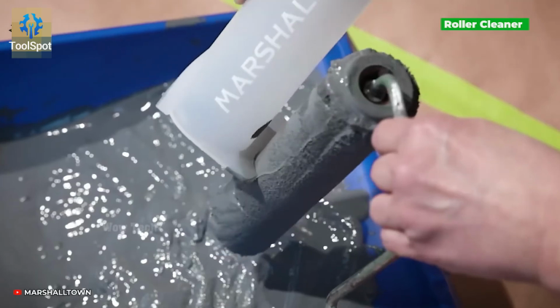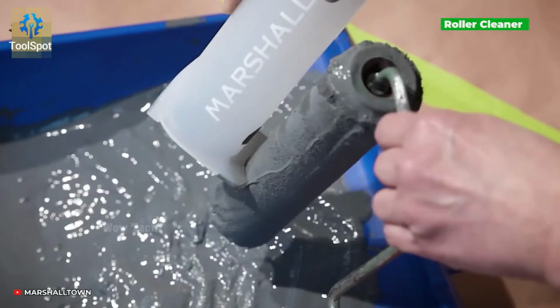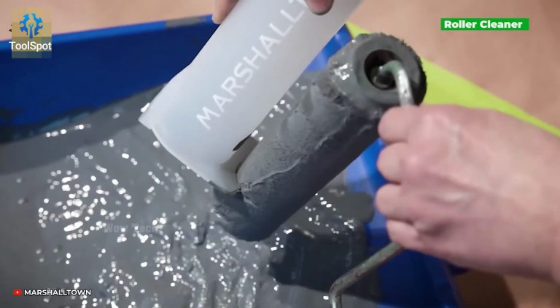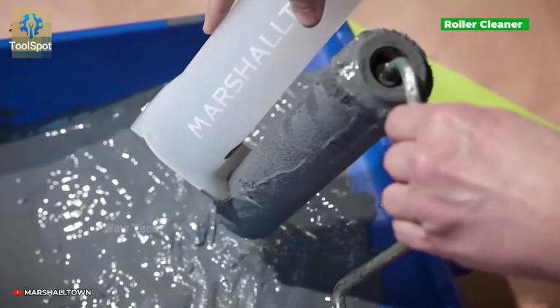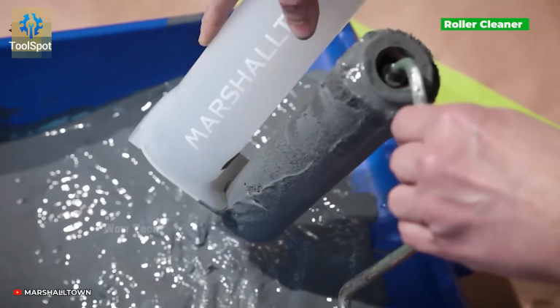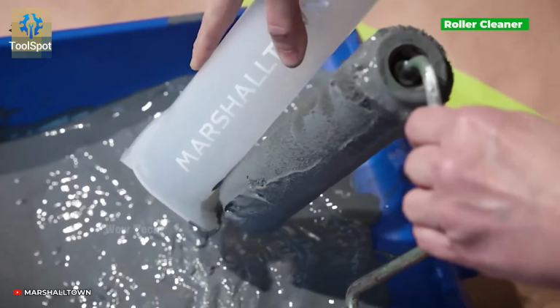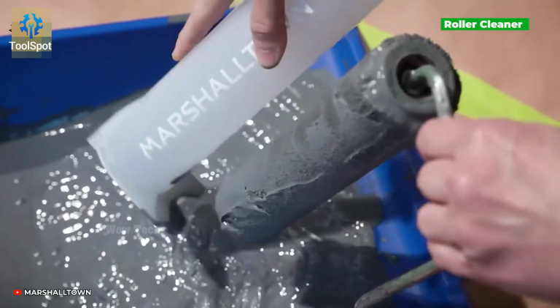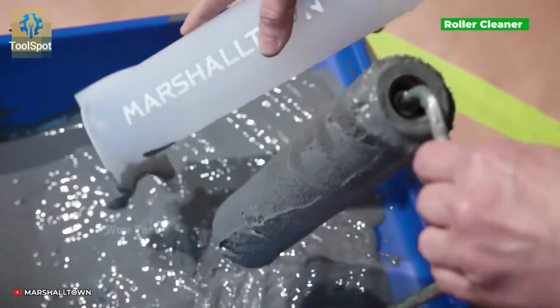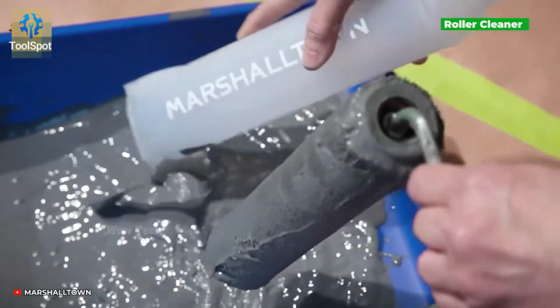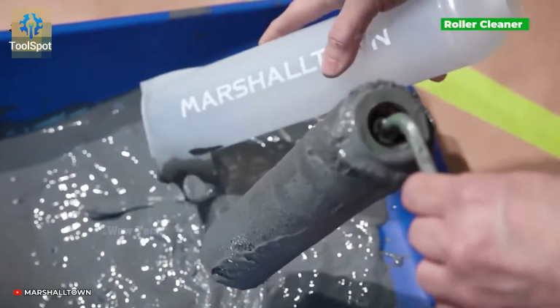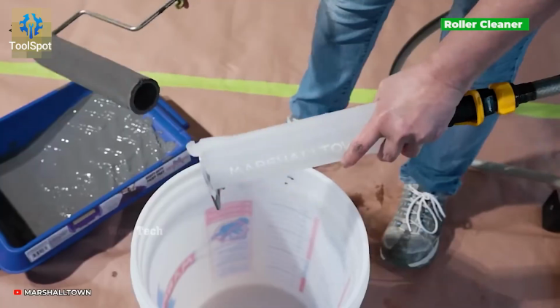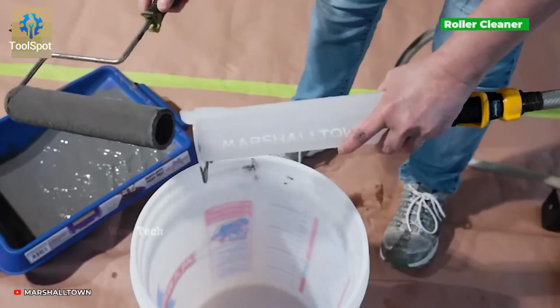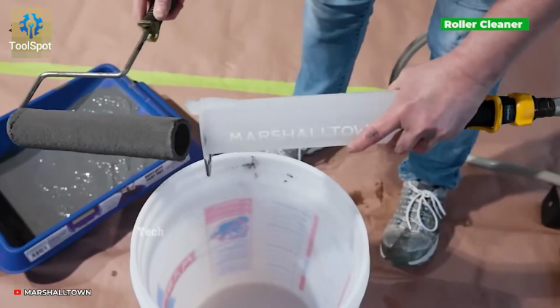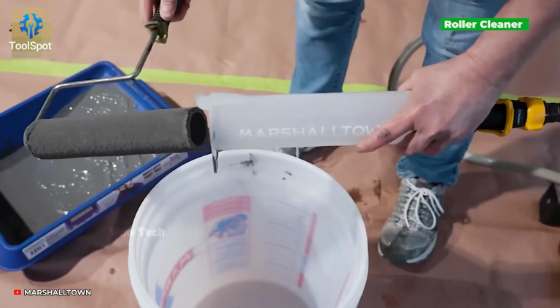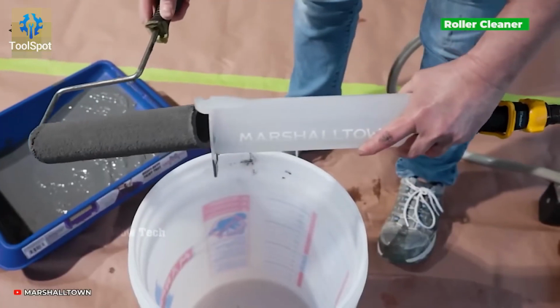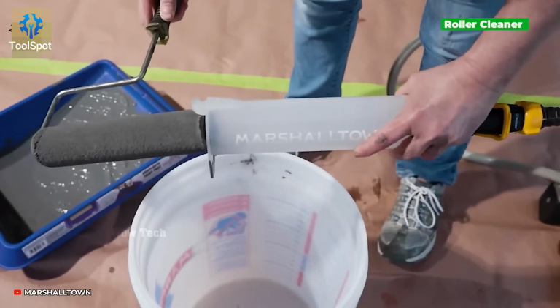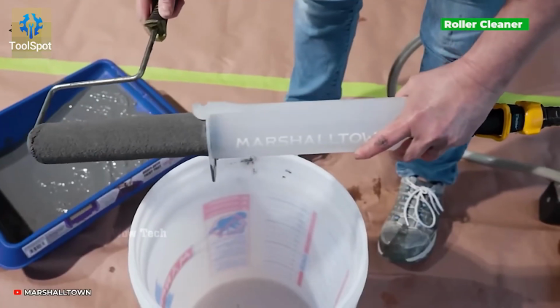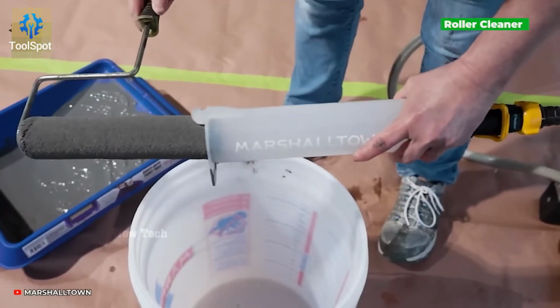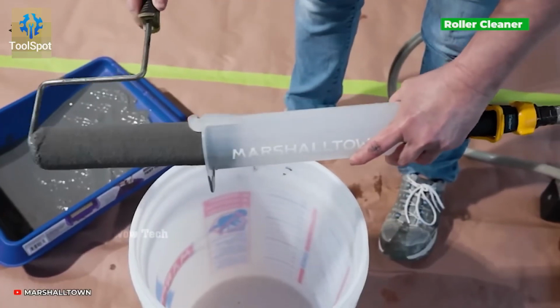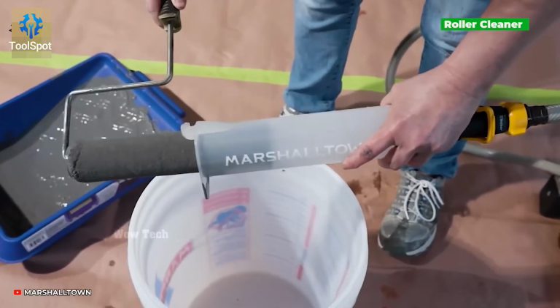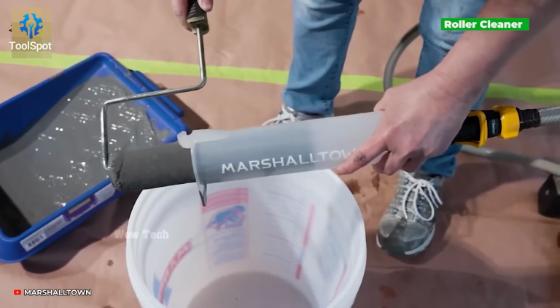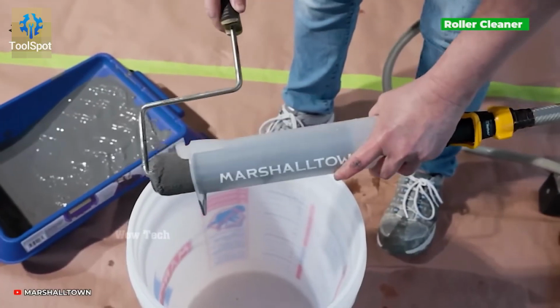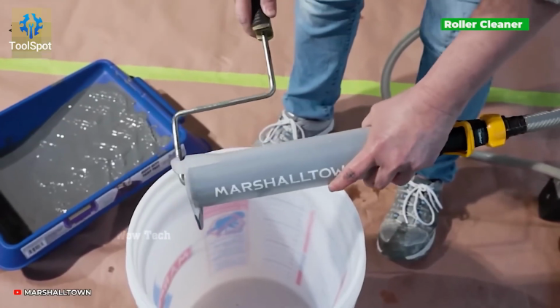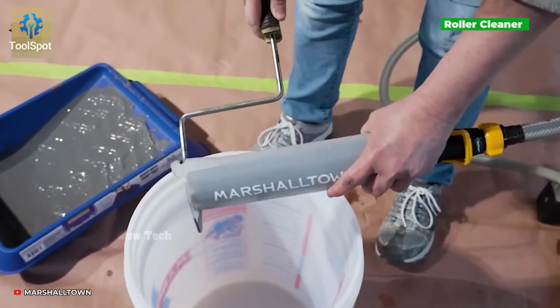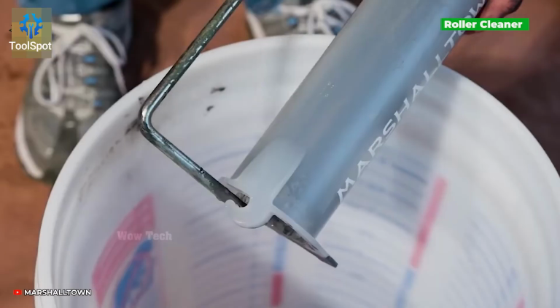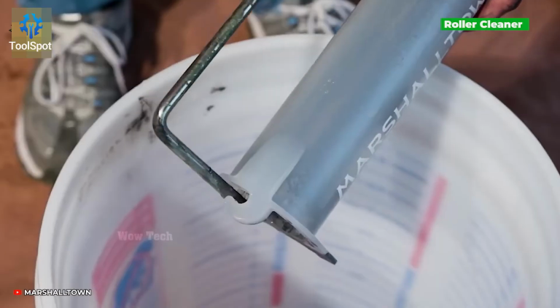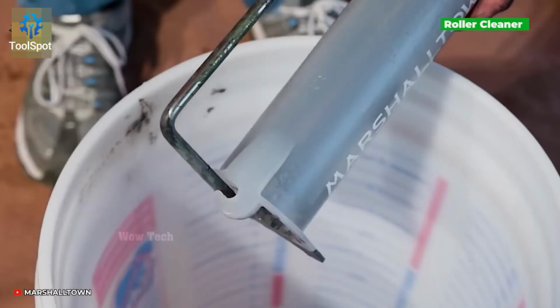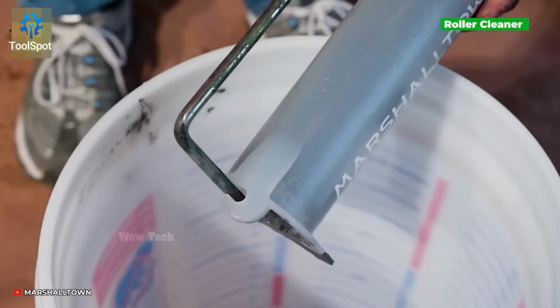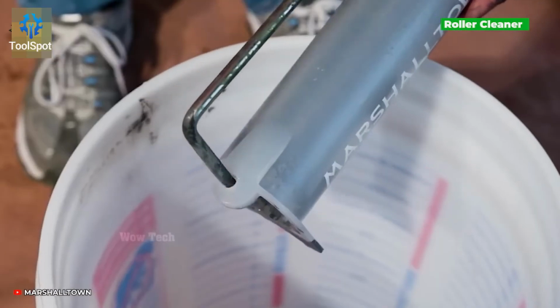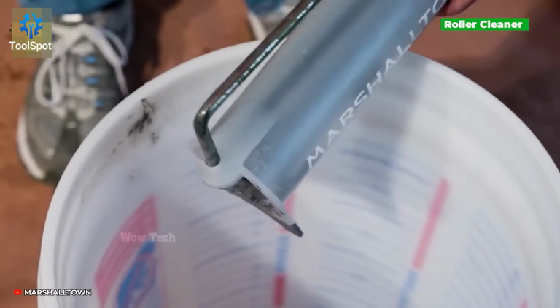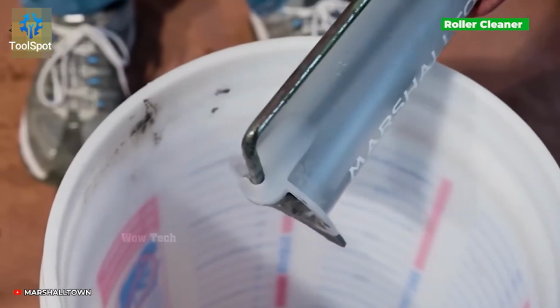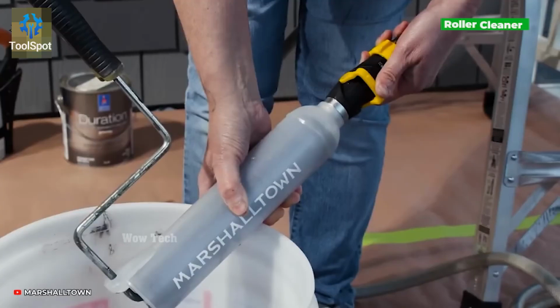Meet the Marshalltown roller clear — a two-in-one miracle worker. Why carry two tools when one does it better?